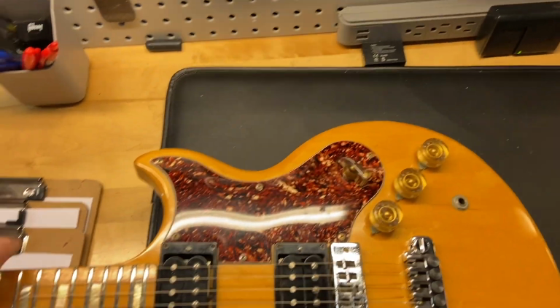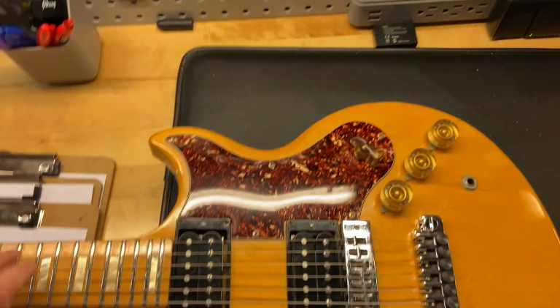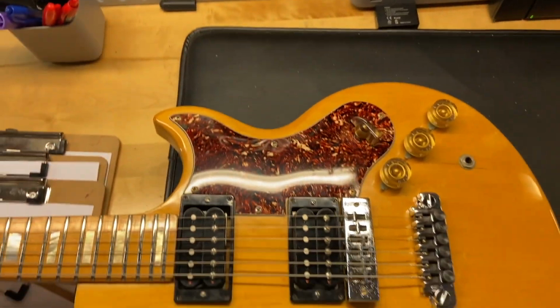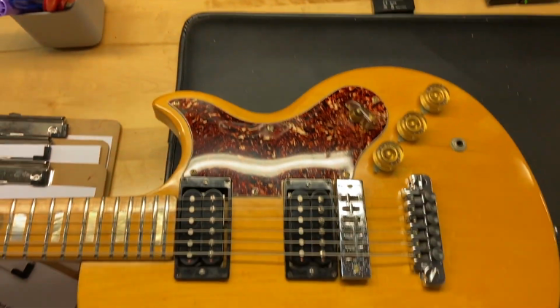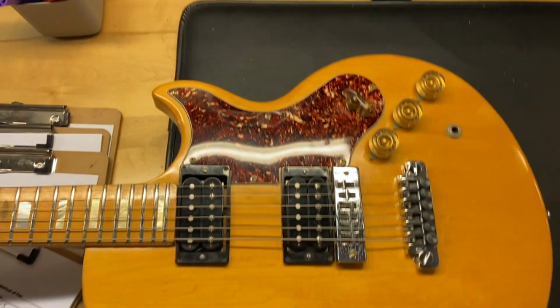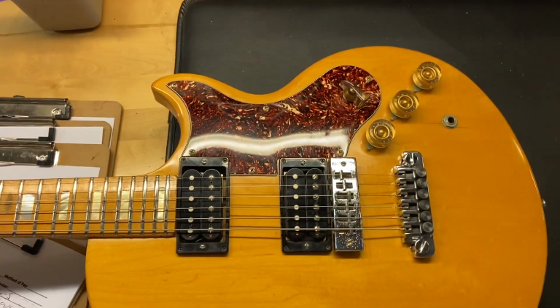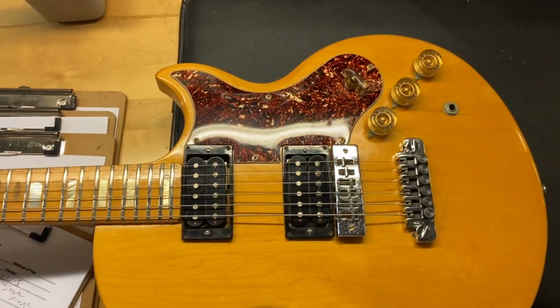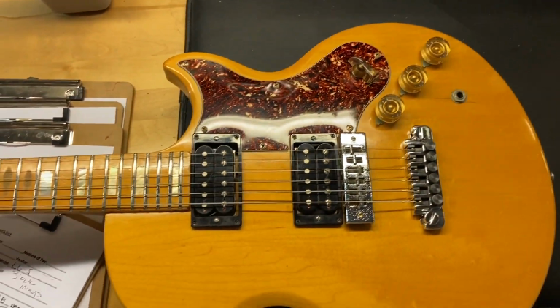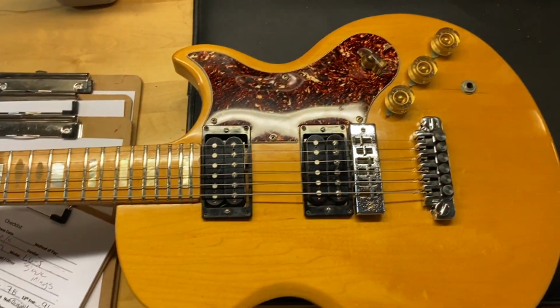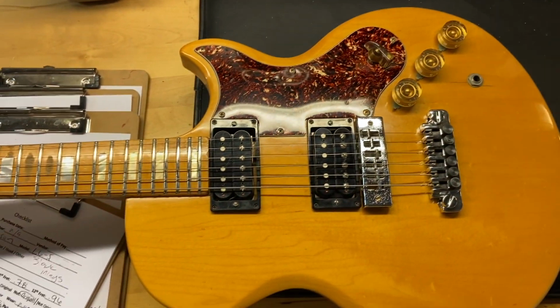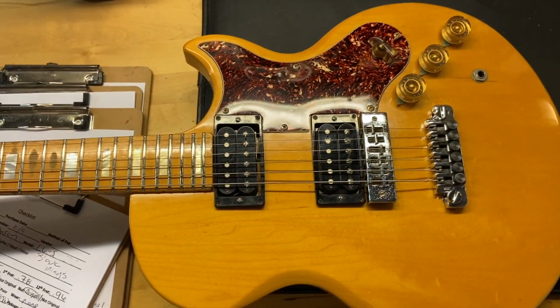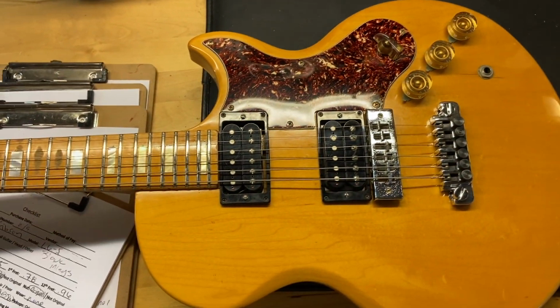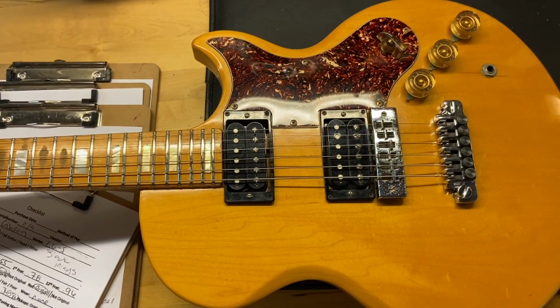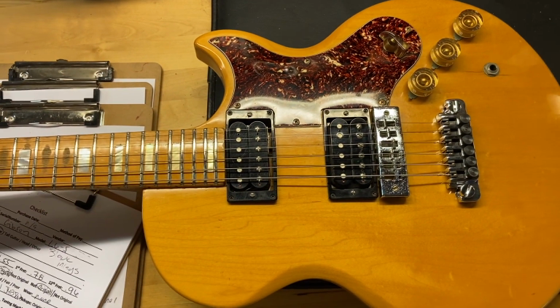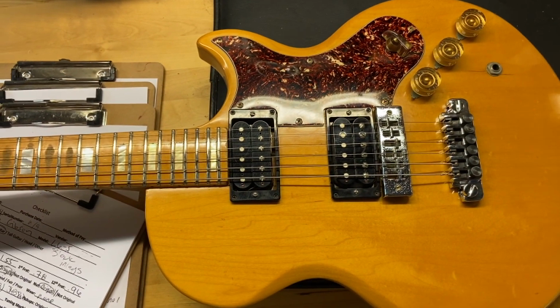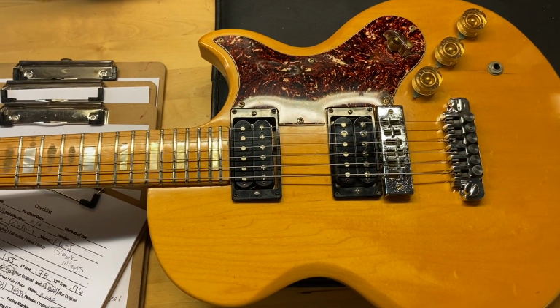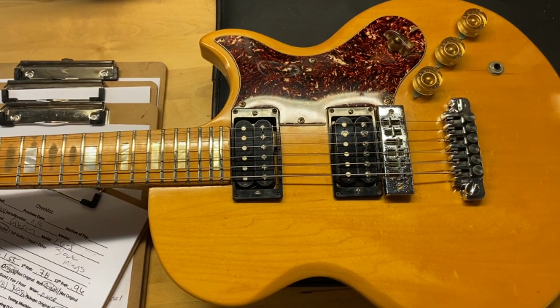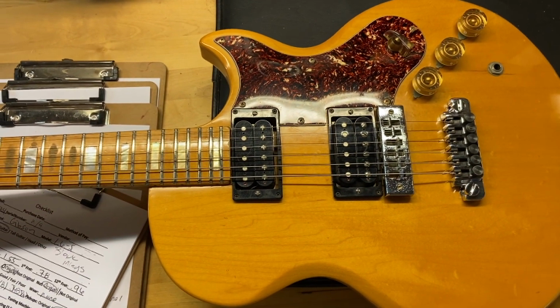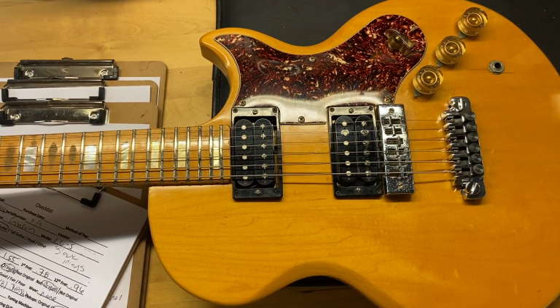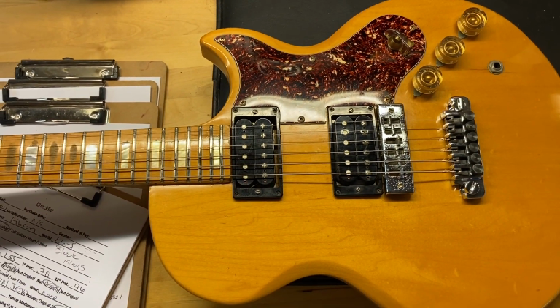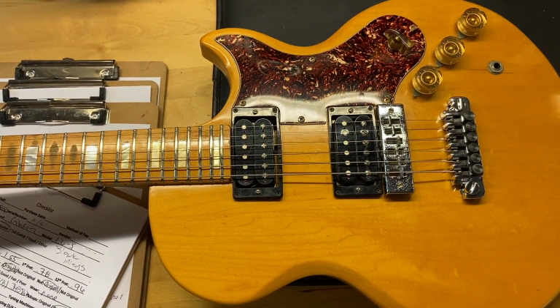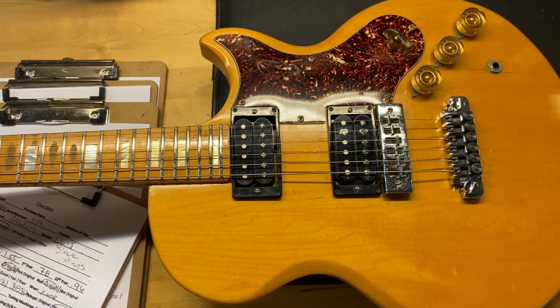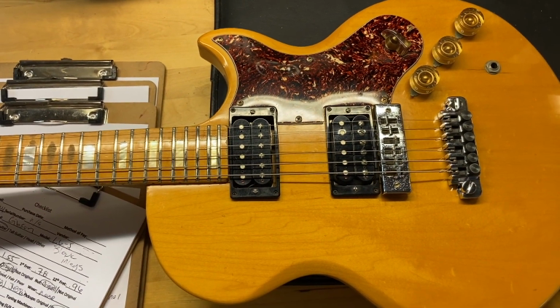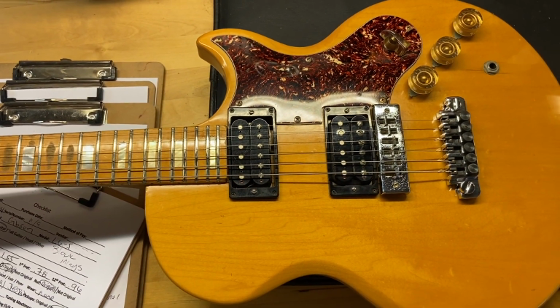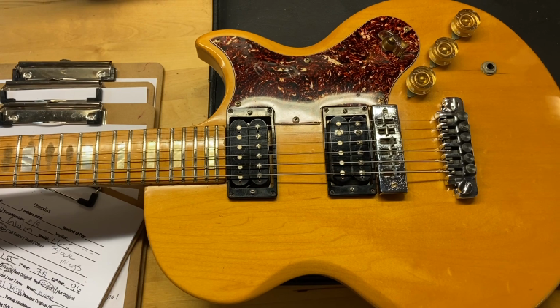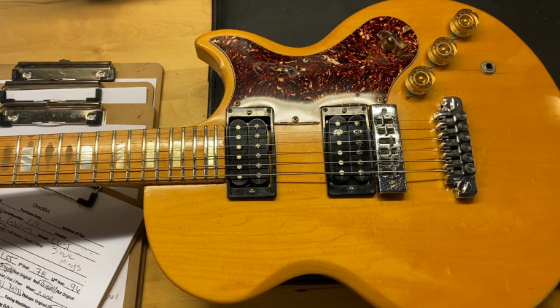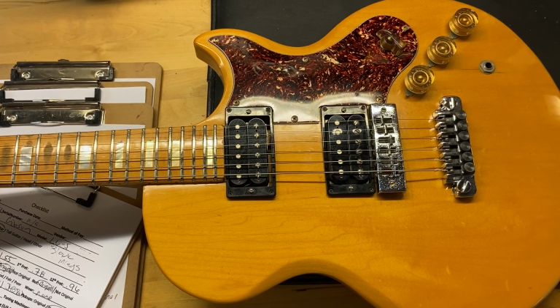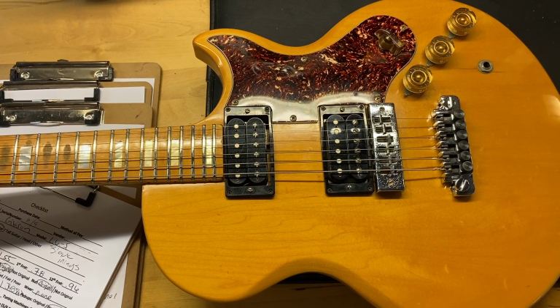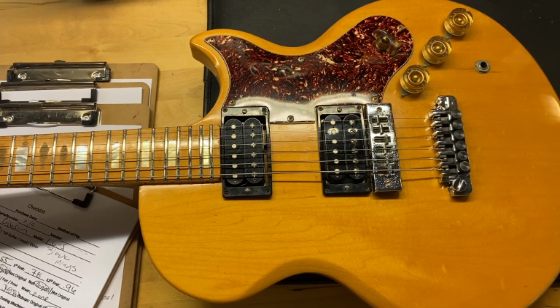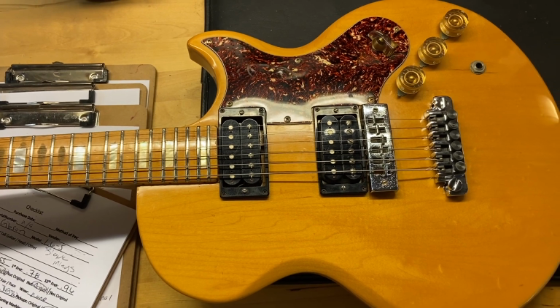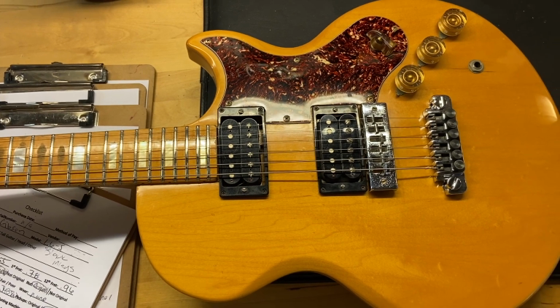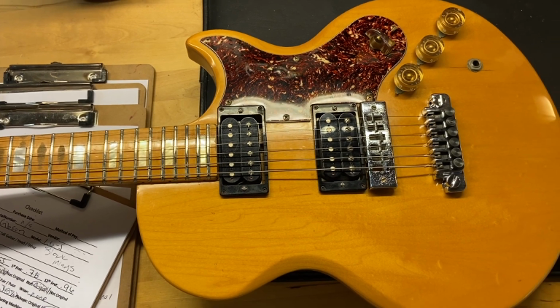And there we have it on that one — a 1978 Gibson L6S solid body guitar.